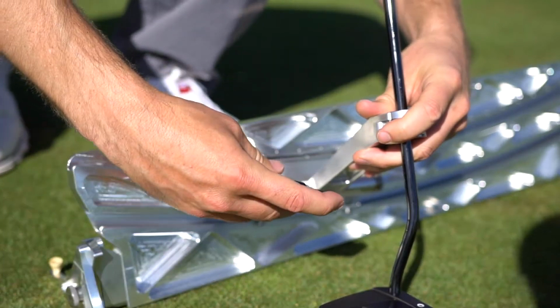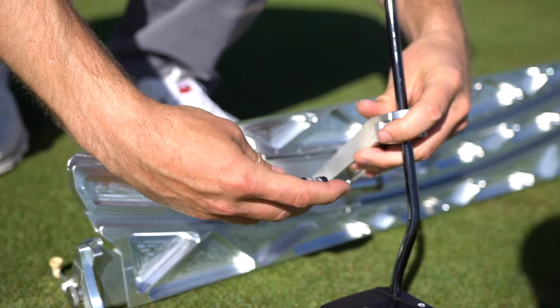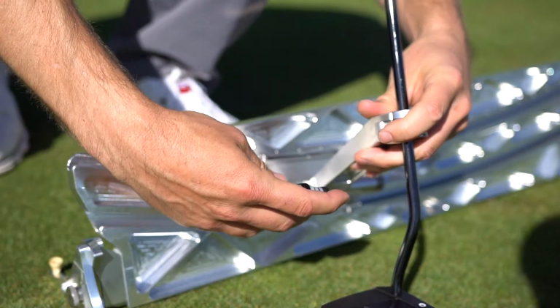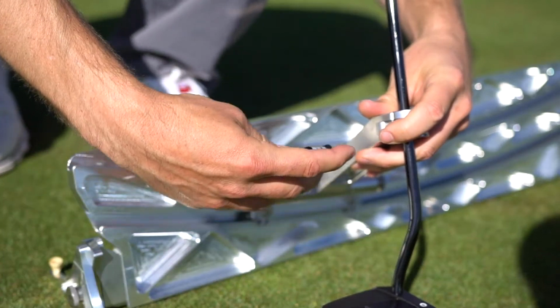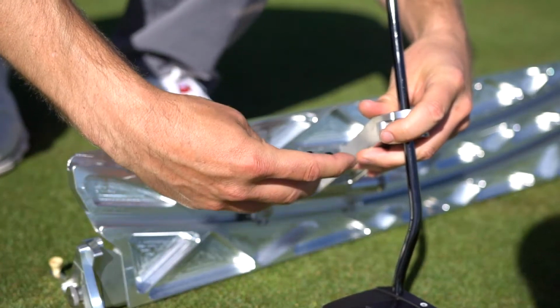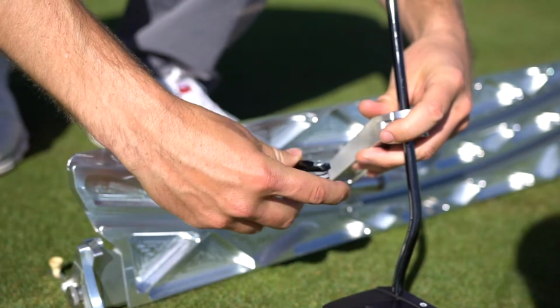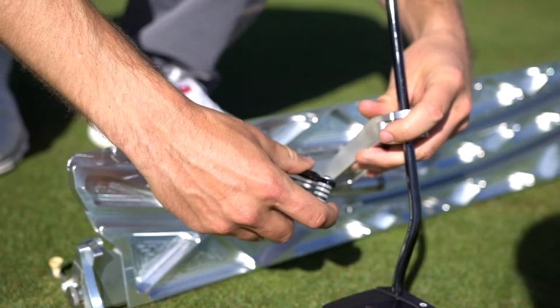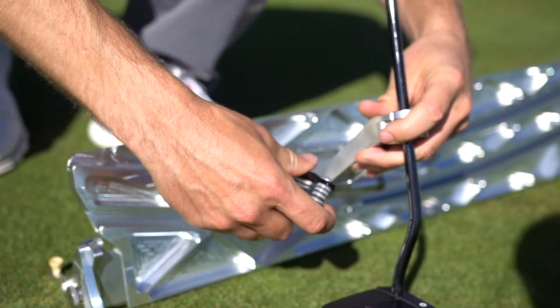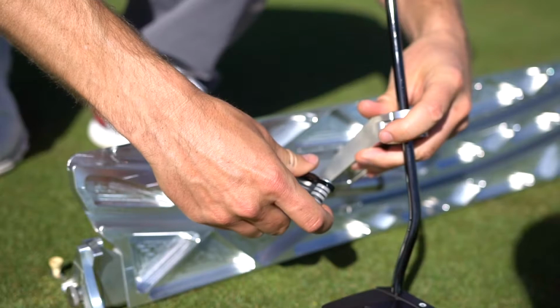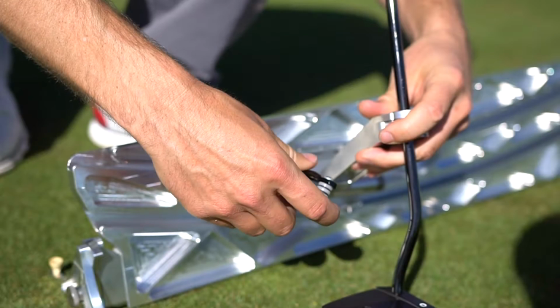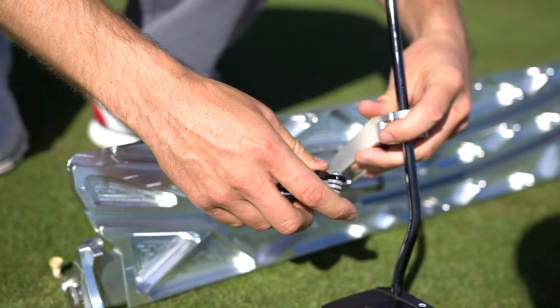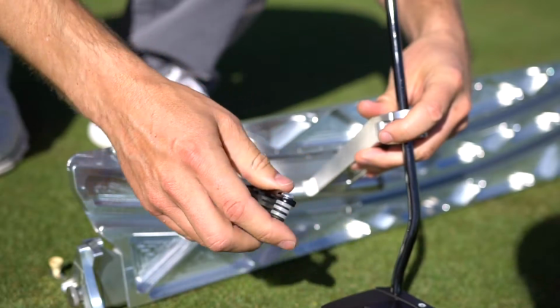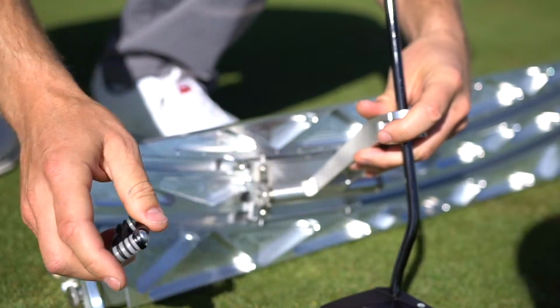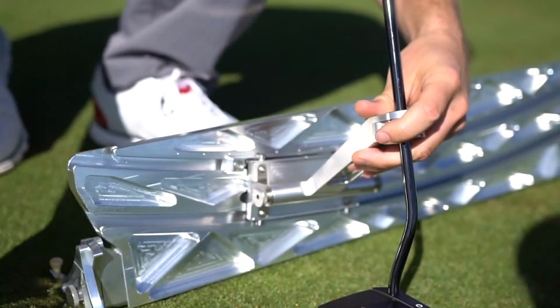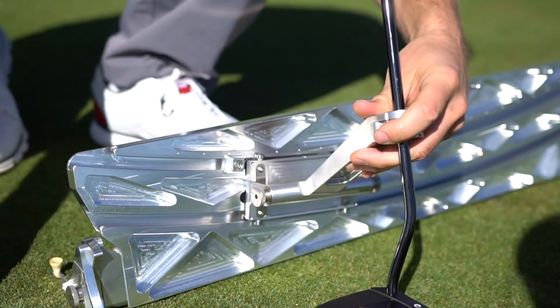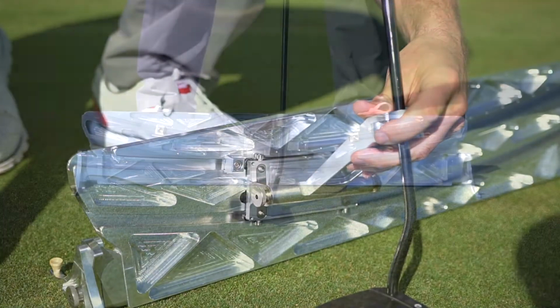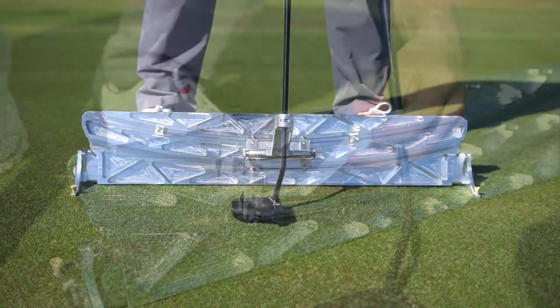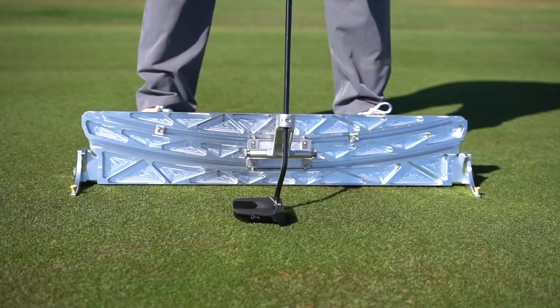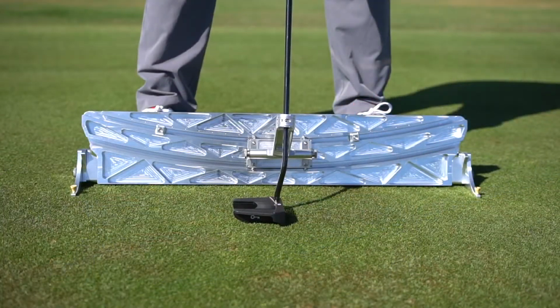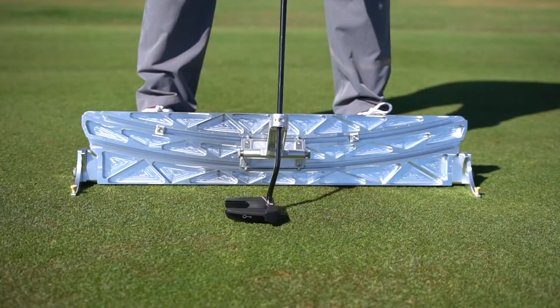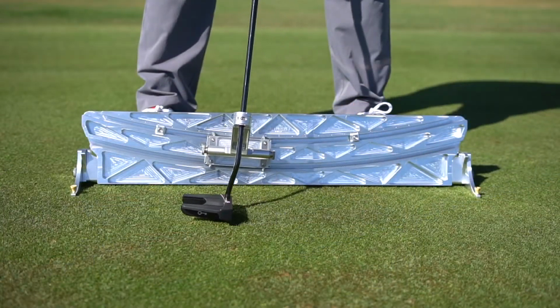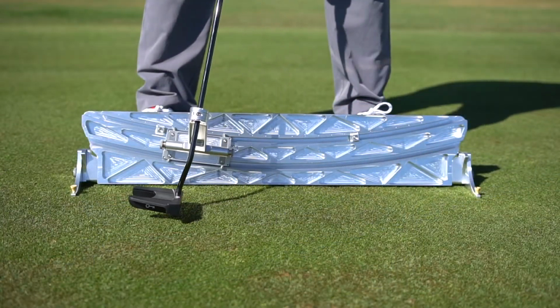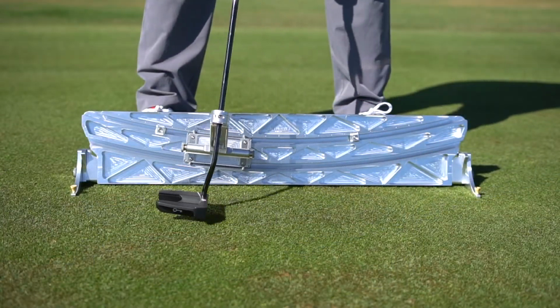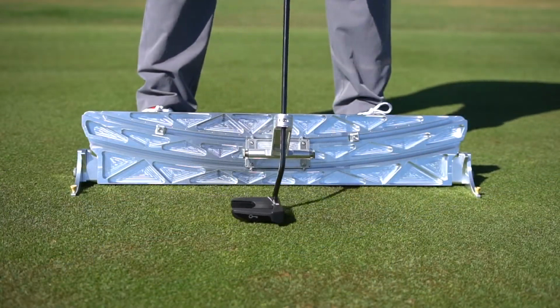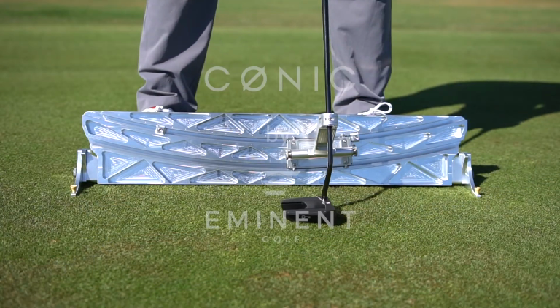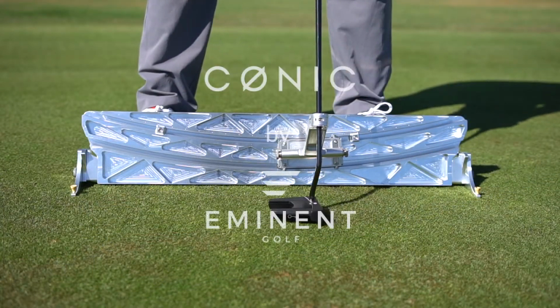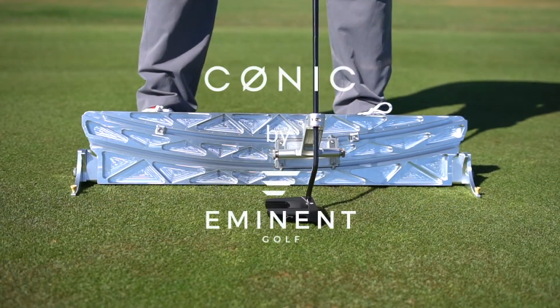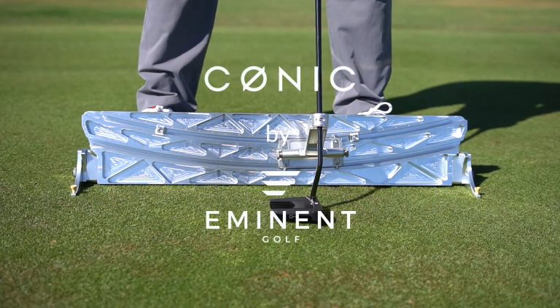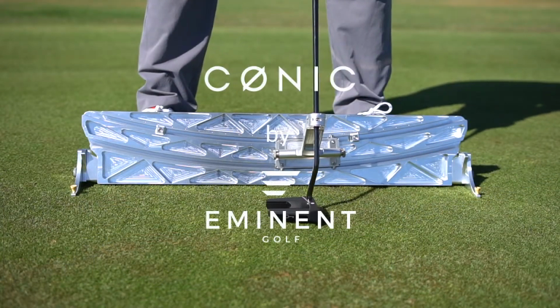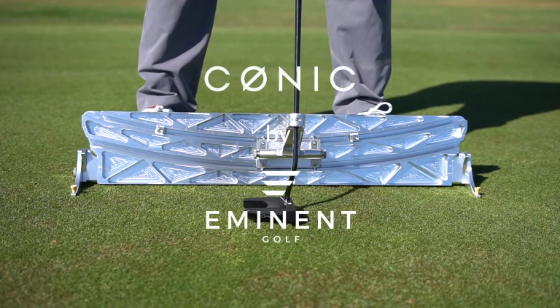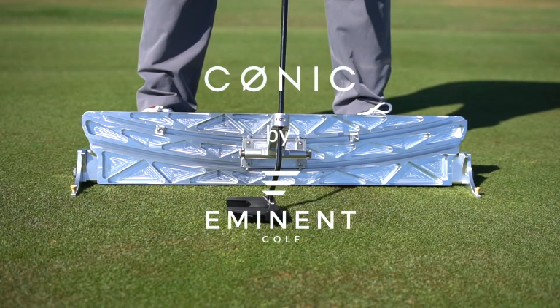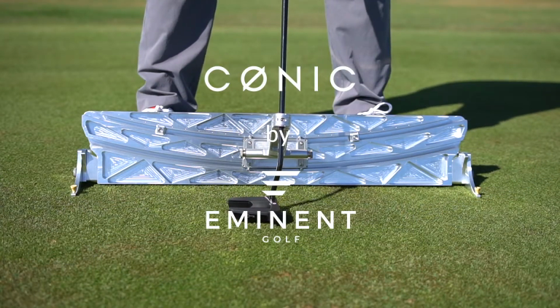In general, we recommend adding an extra inch or so to work on not hitting the stopper as you make a real practice stroke.